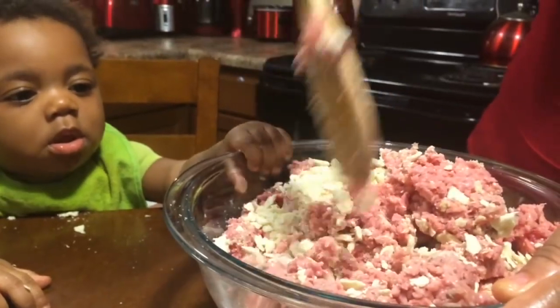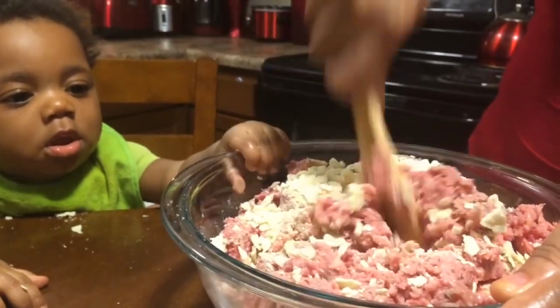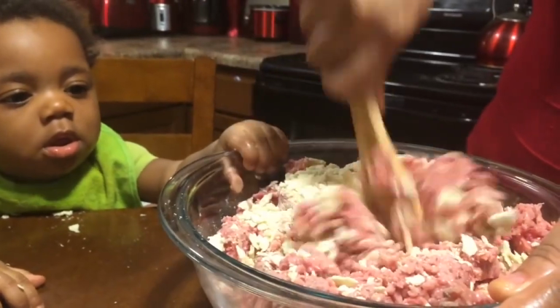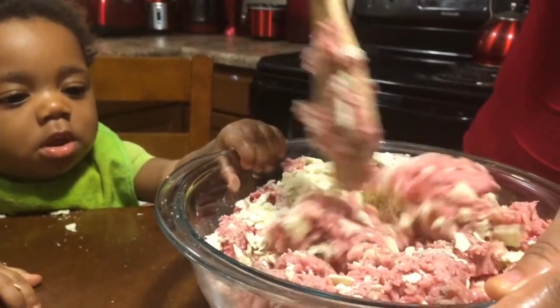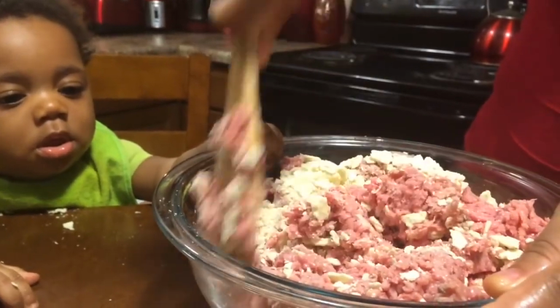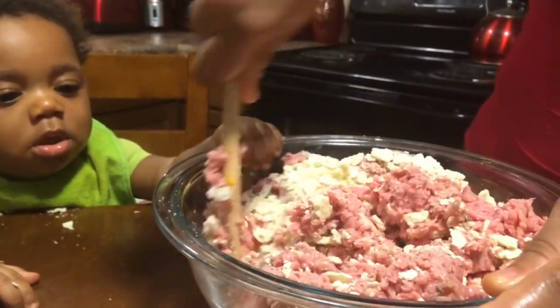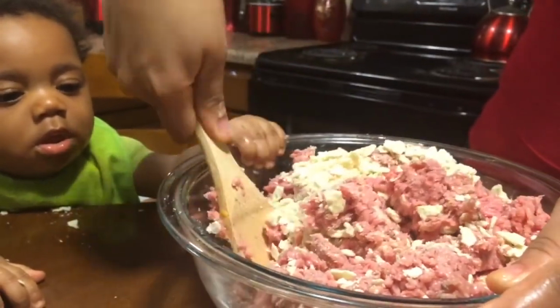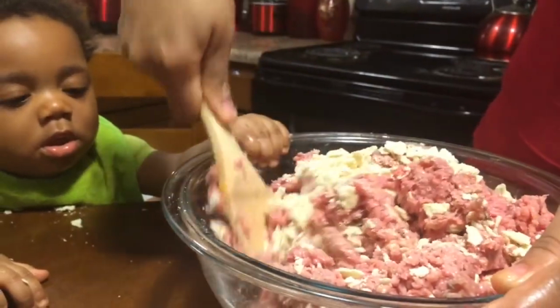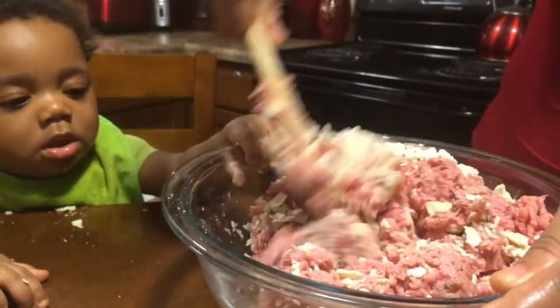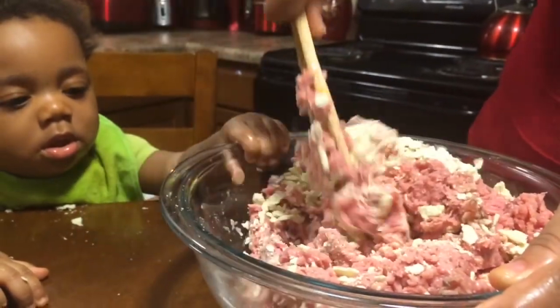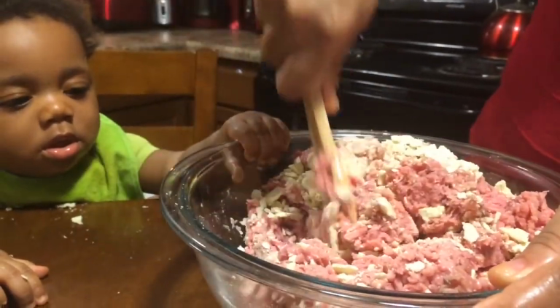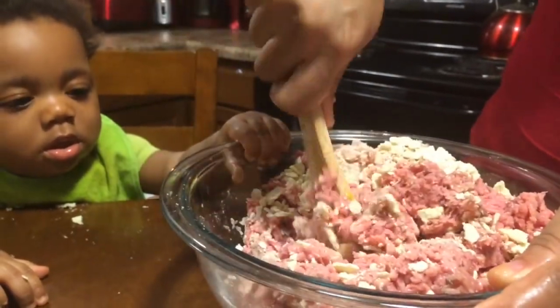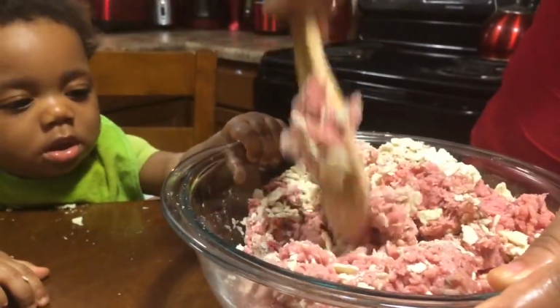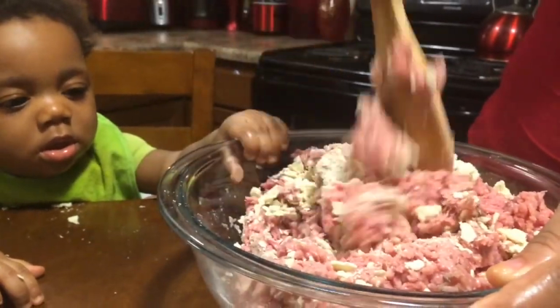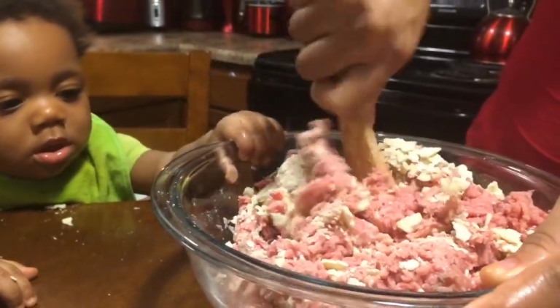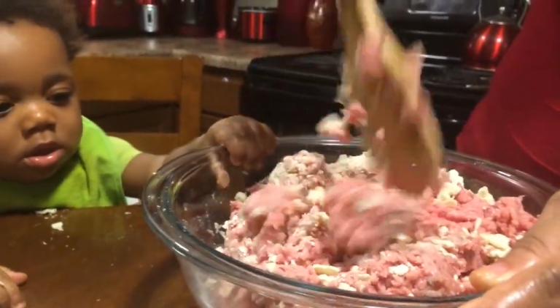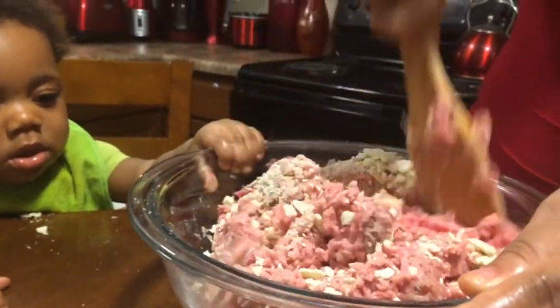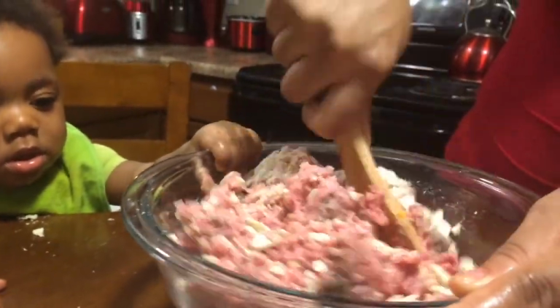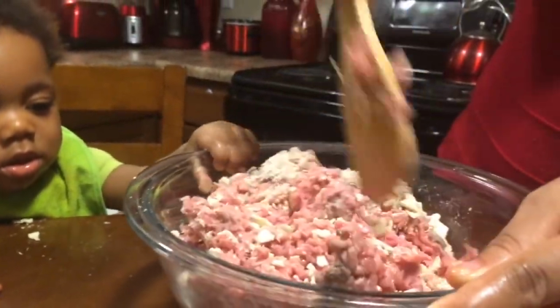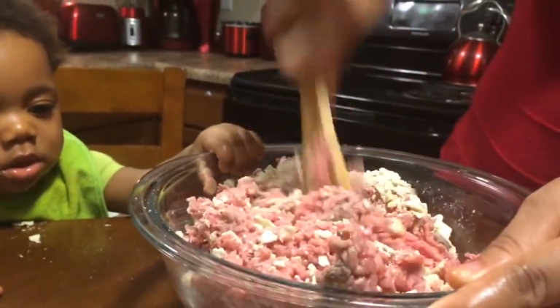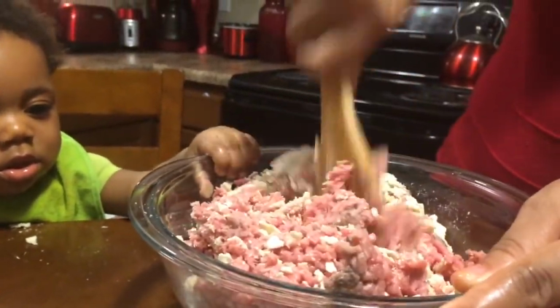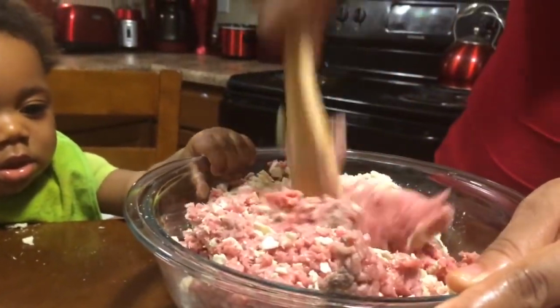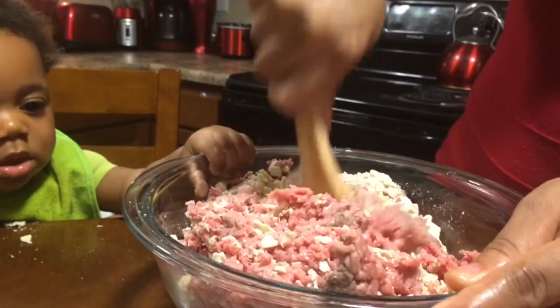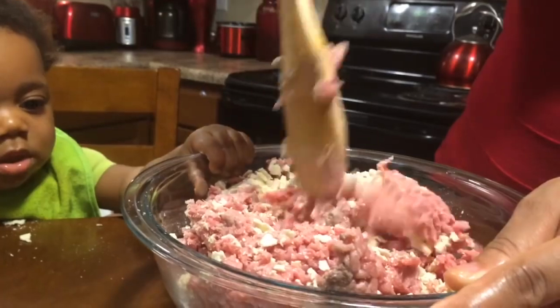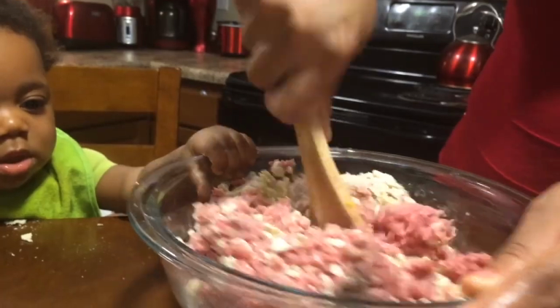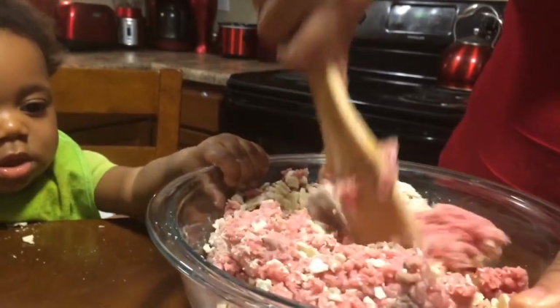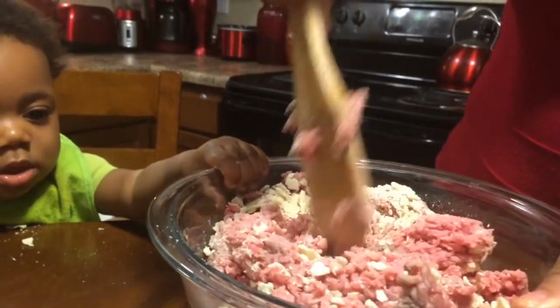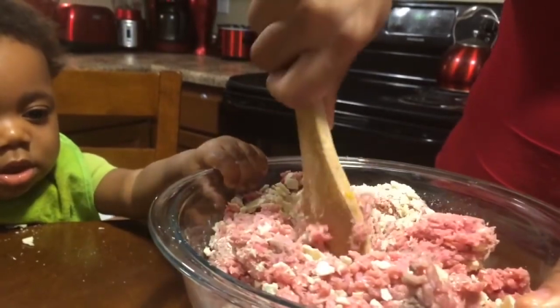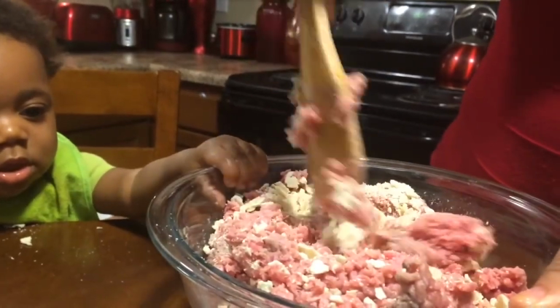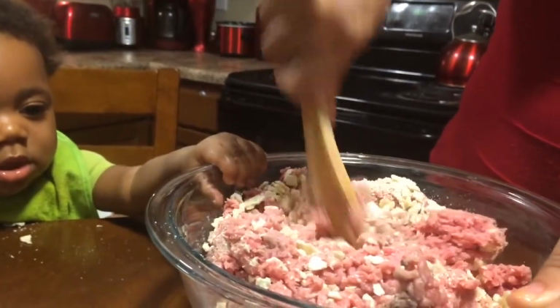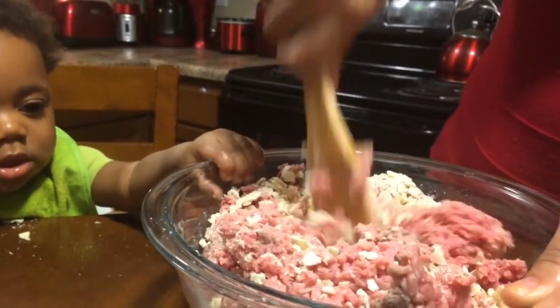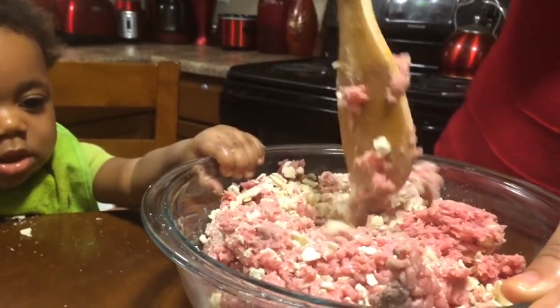He wants that bowl, doesn't he? Dom is ready to eat. He ain't playing today.